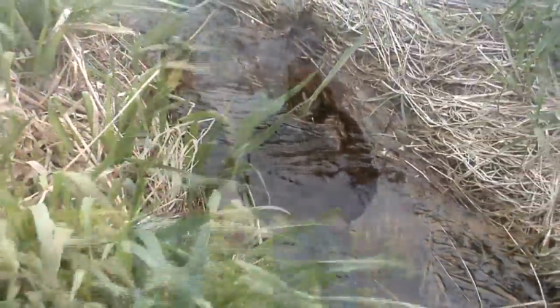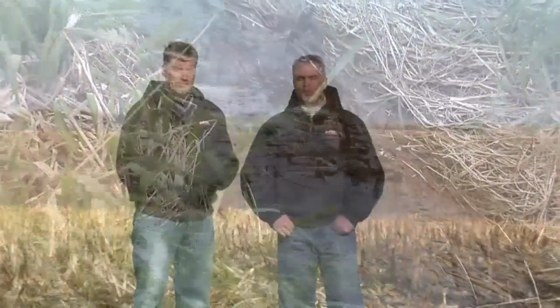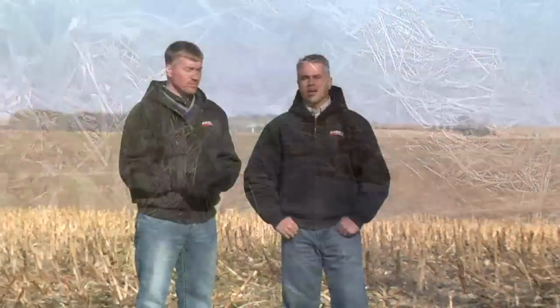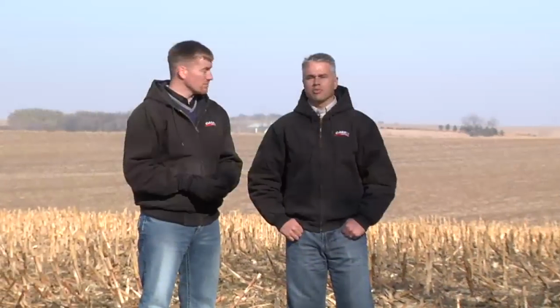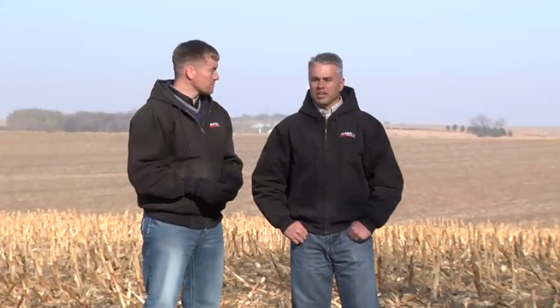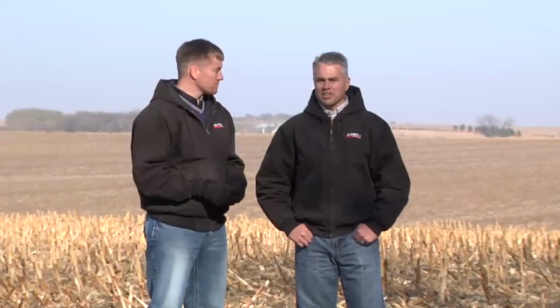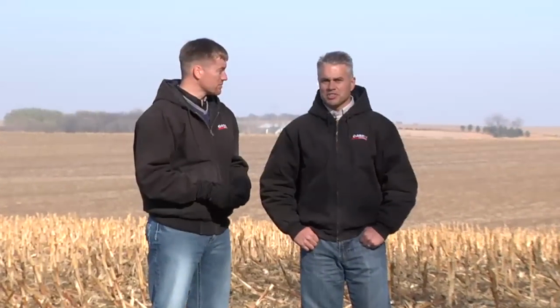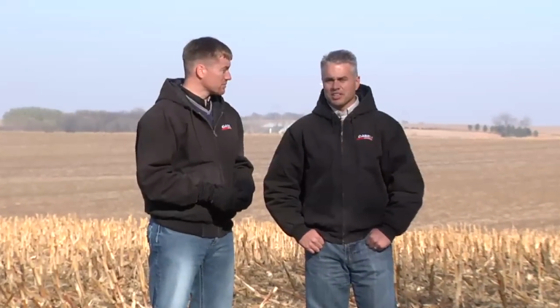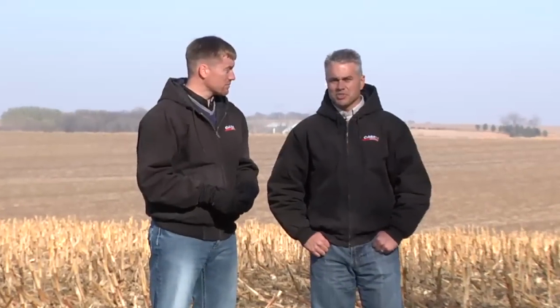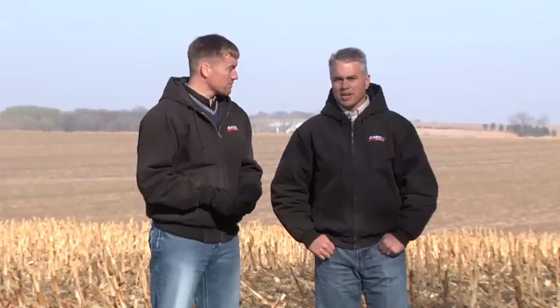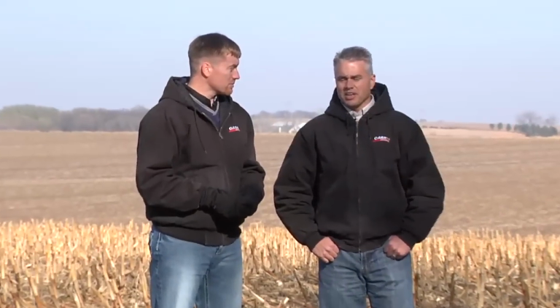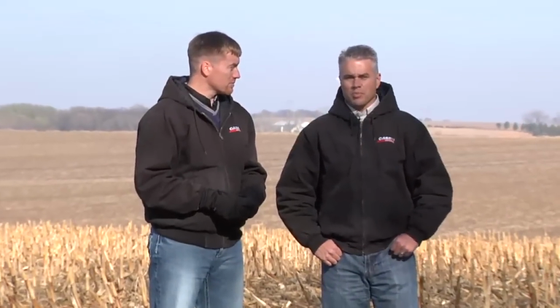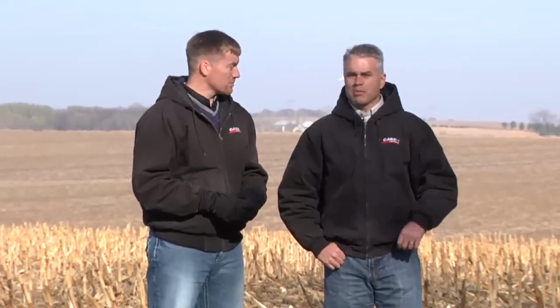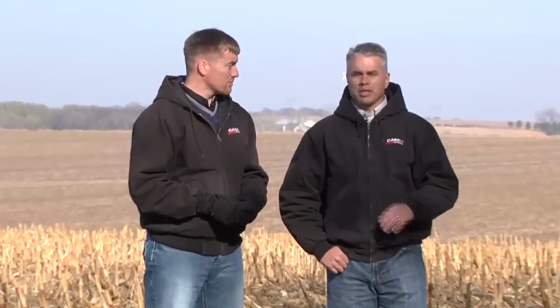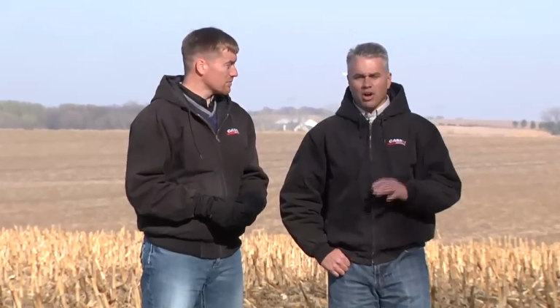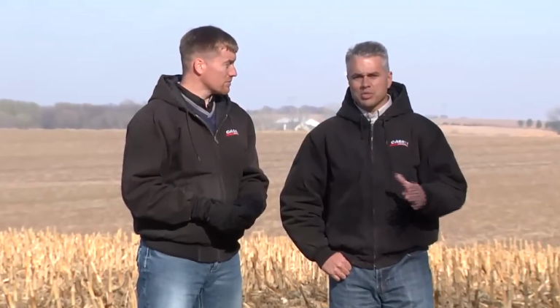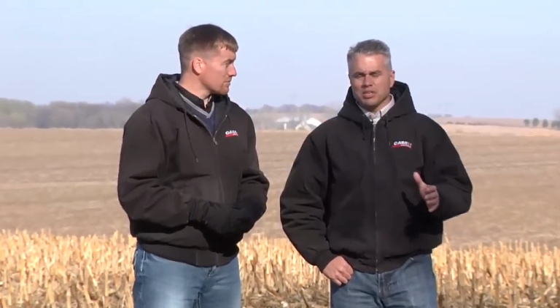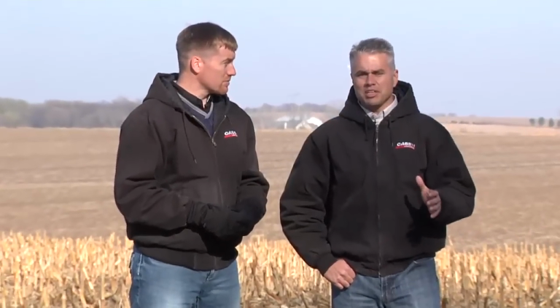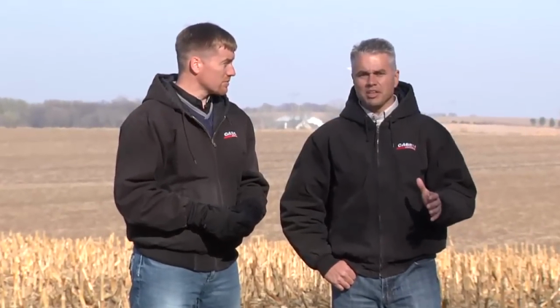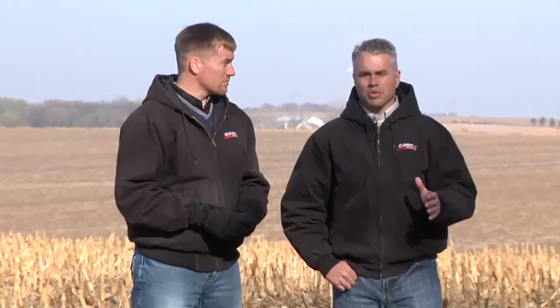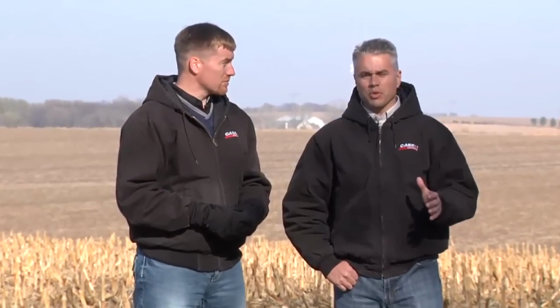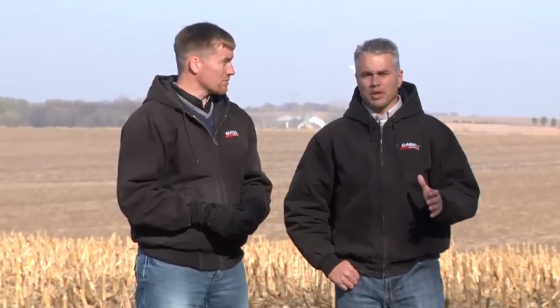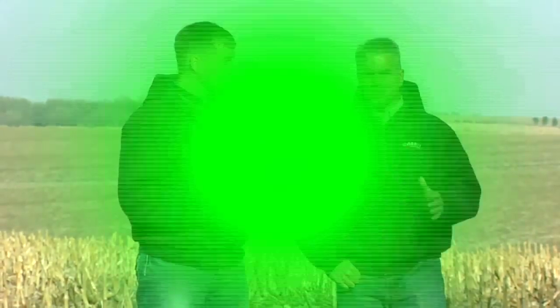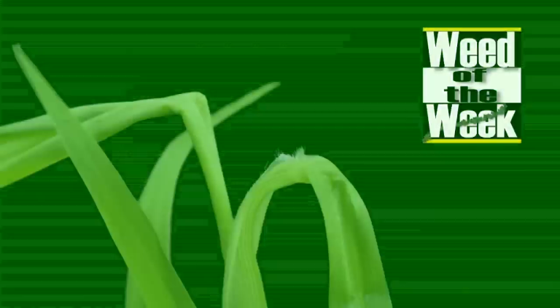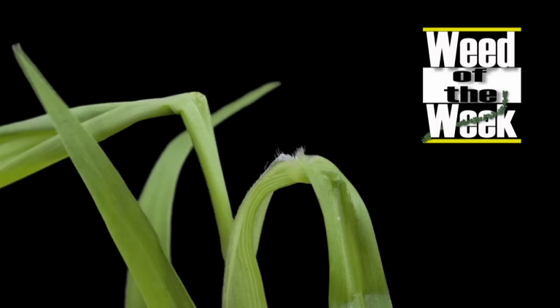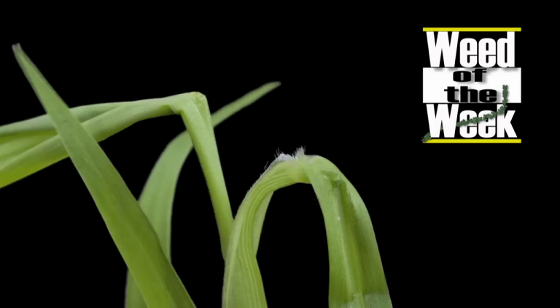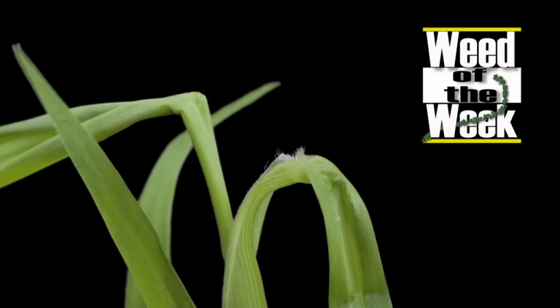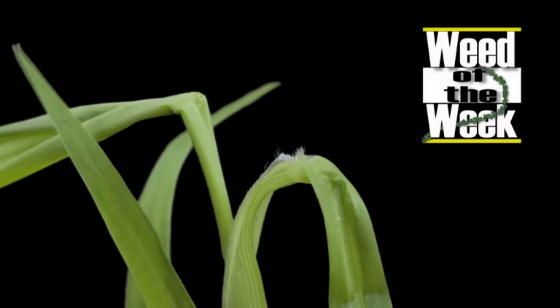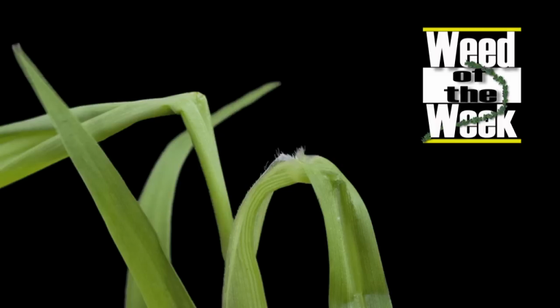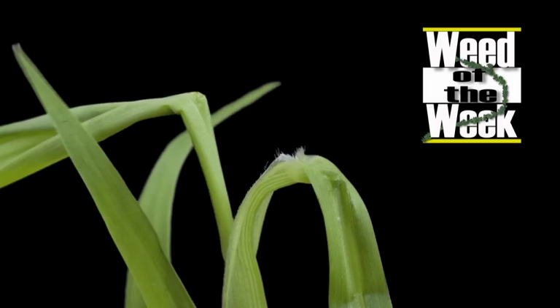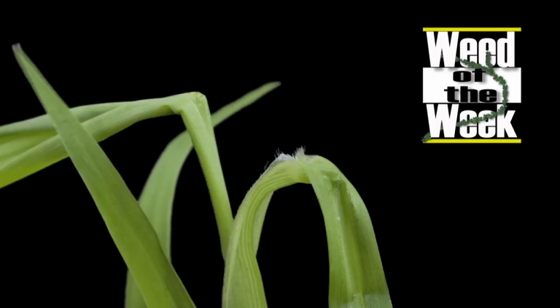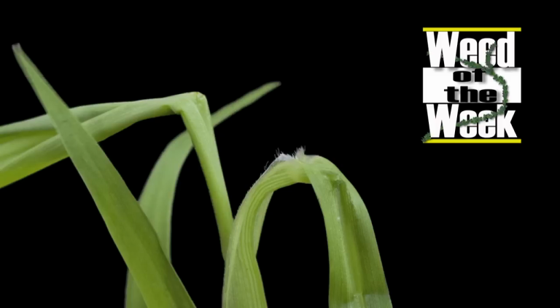Well, whether we have regulations on this or not, we're probably always going to be dealing with our Weed of the Week. Can you identify this week's weed?